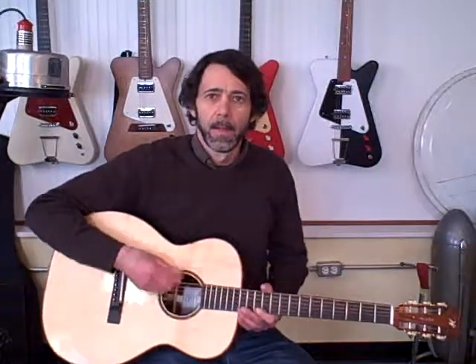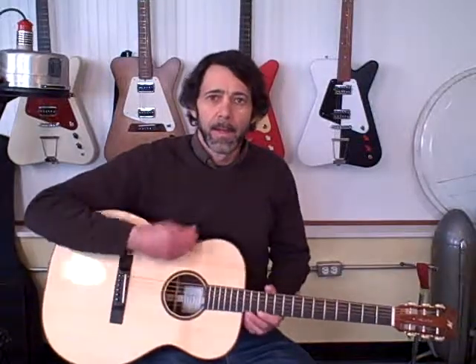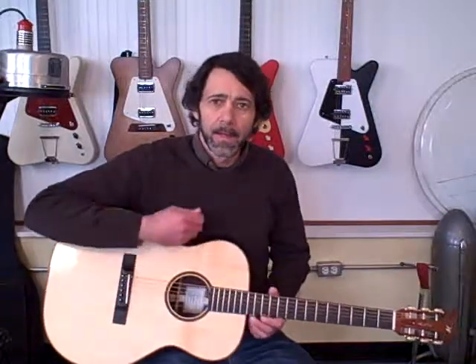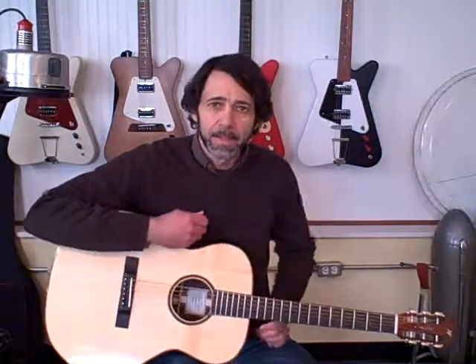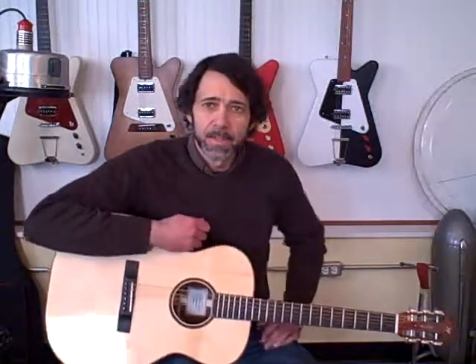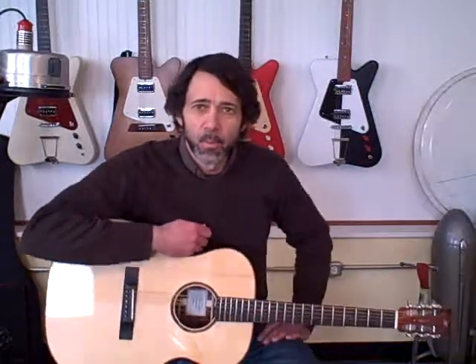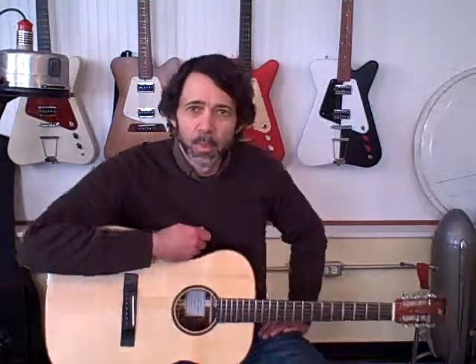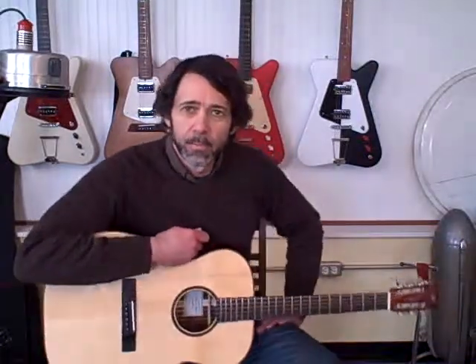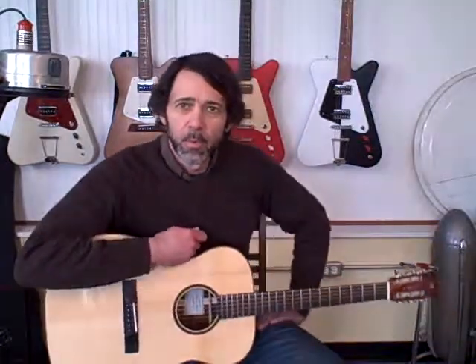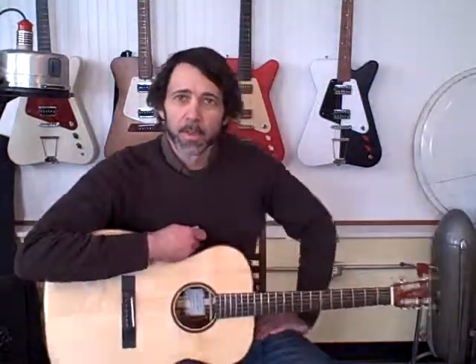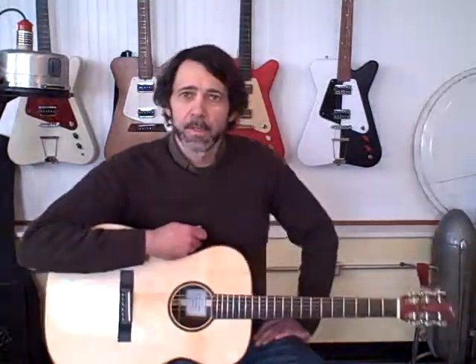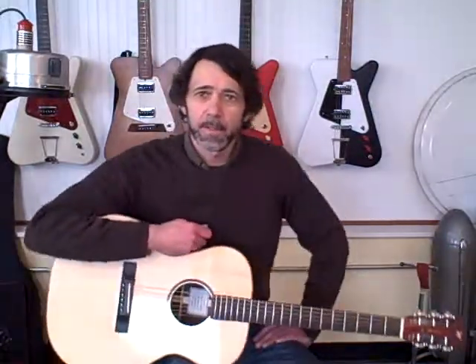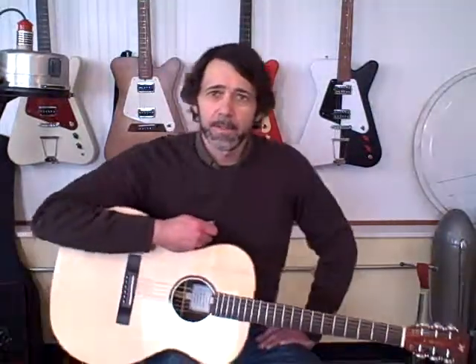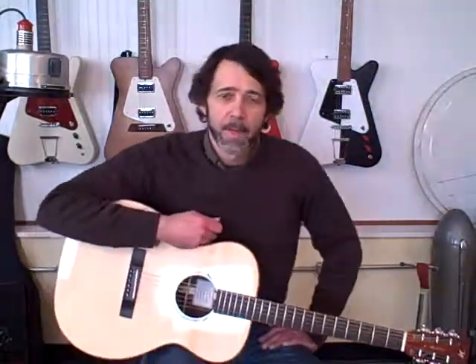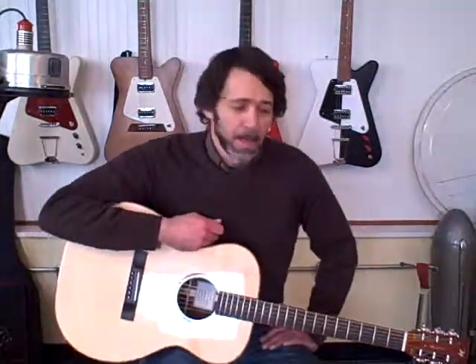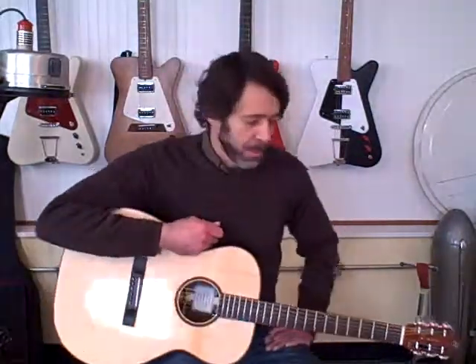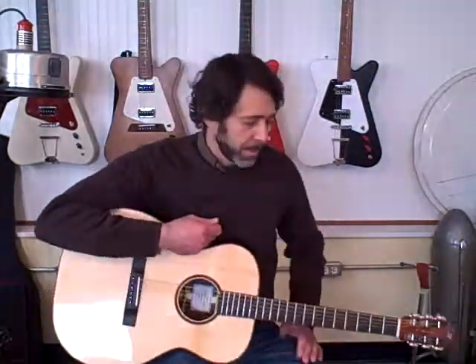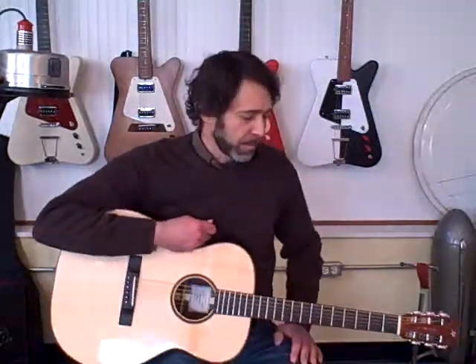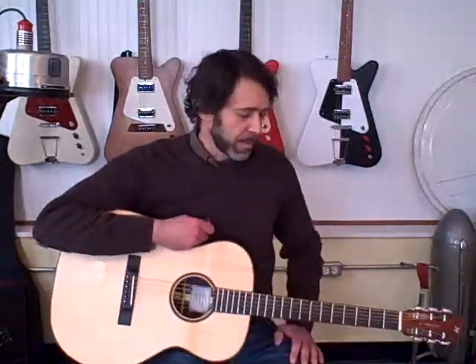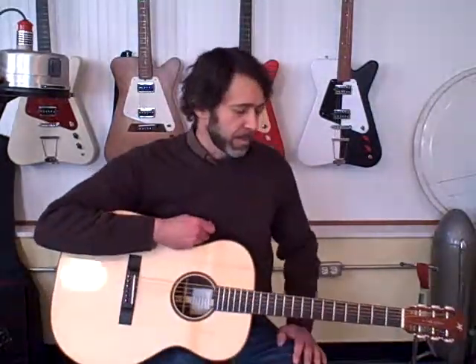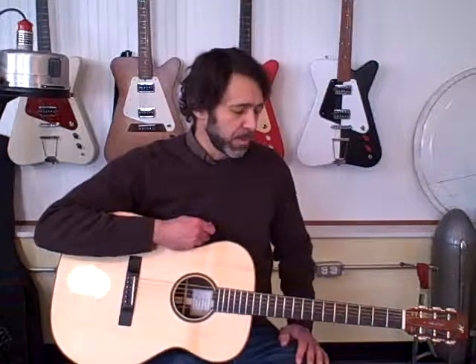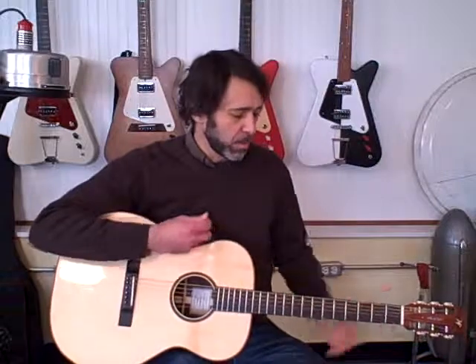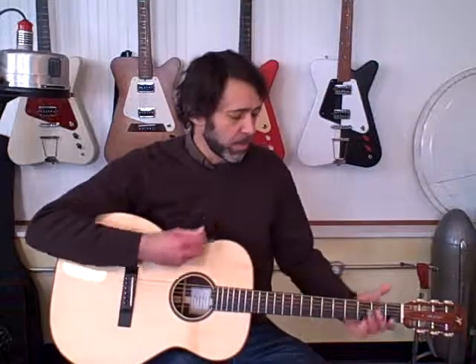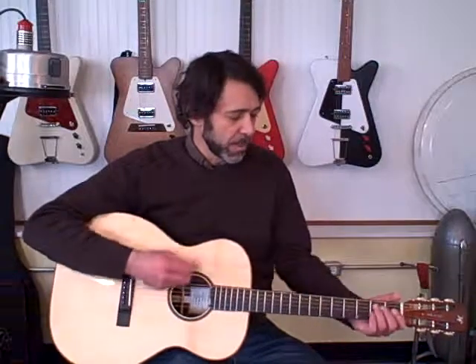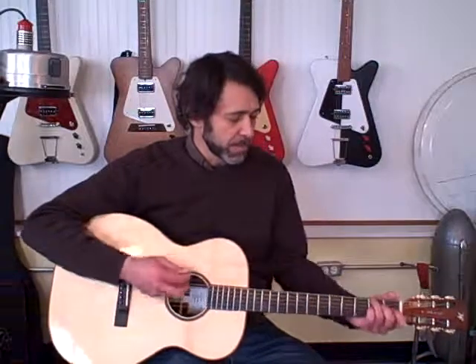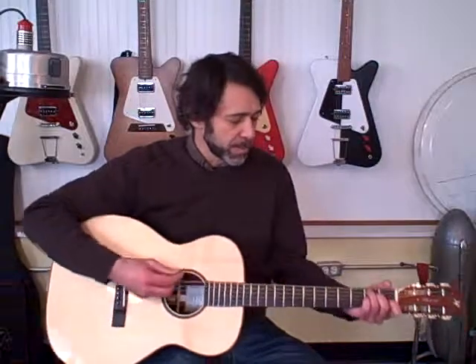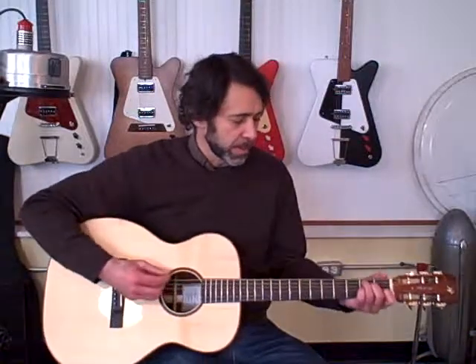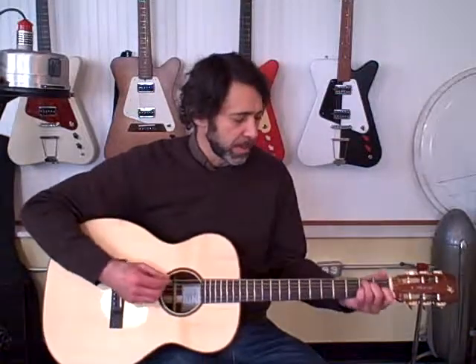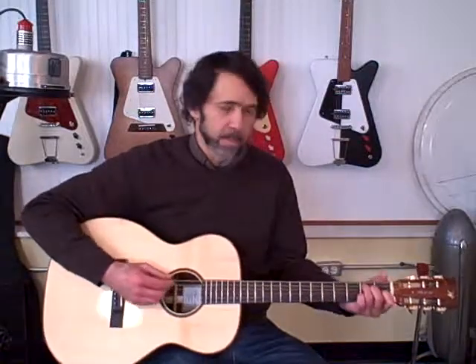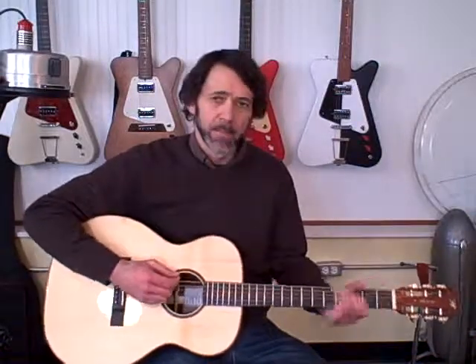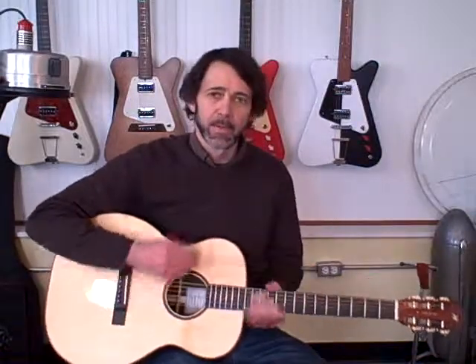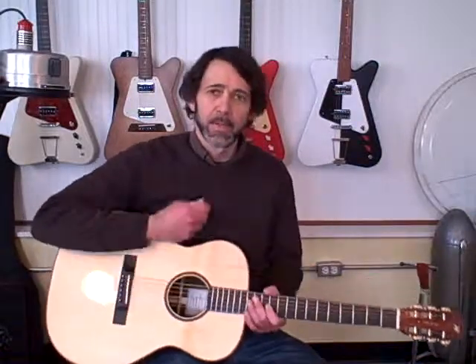Hi, this is Jim Worland from Worland Guitars. I've got a couple of OMs I'm going to demonstrate.